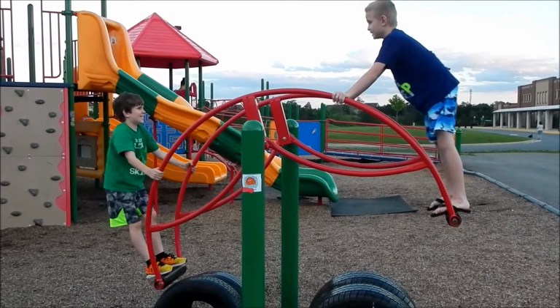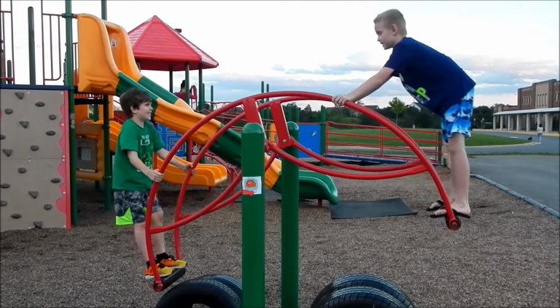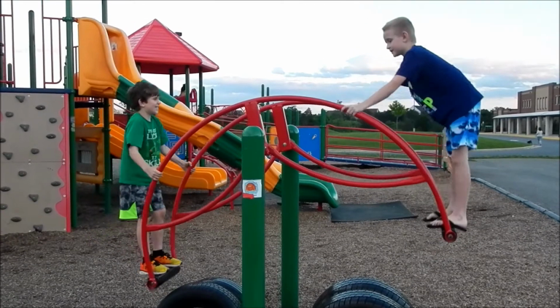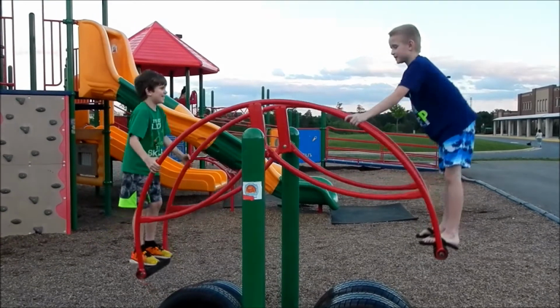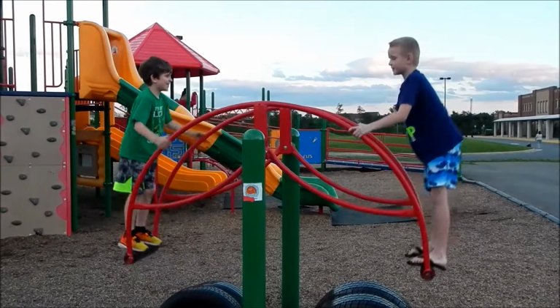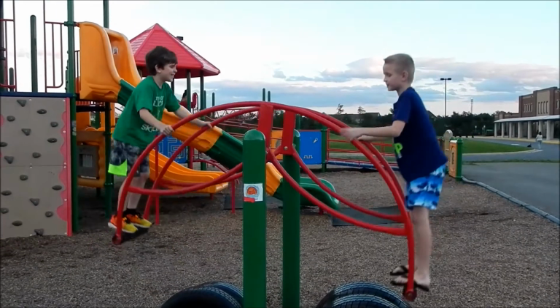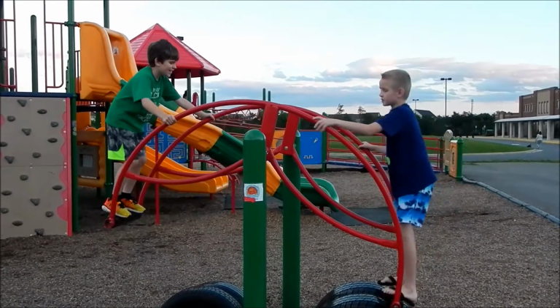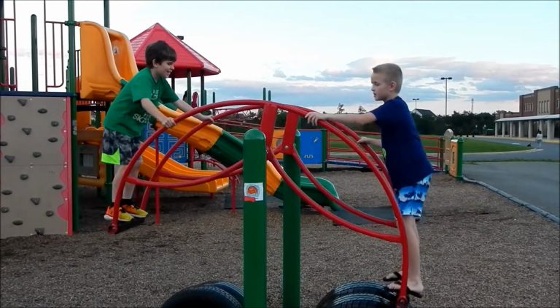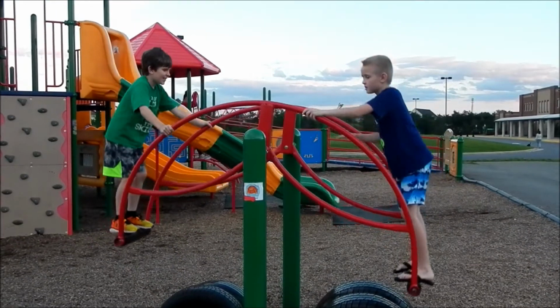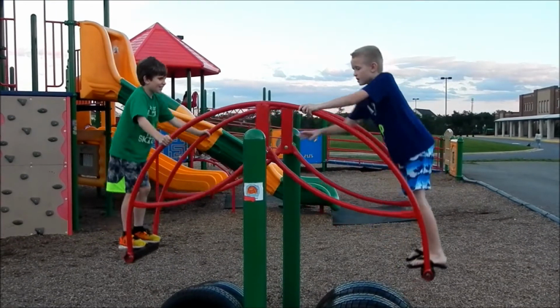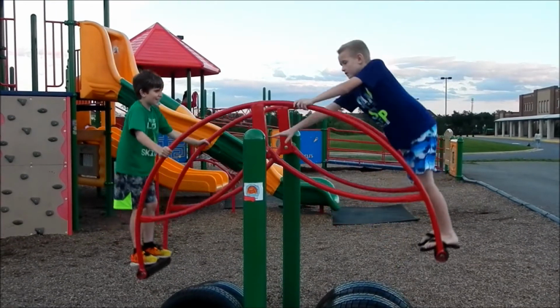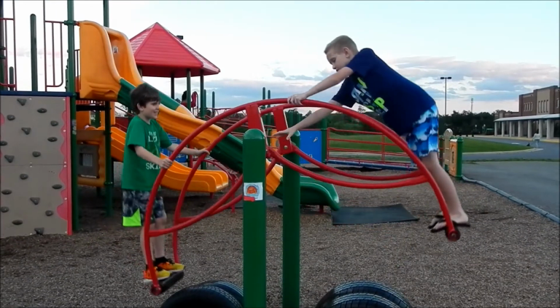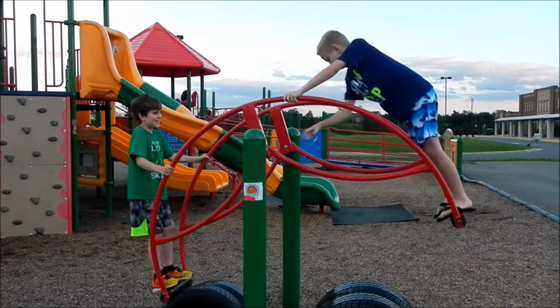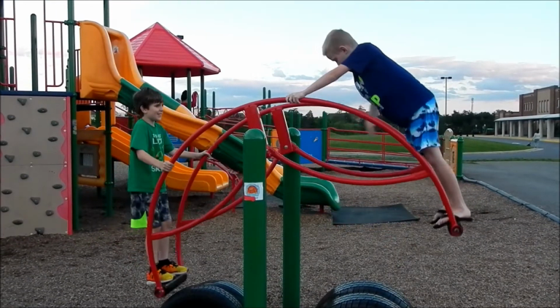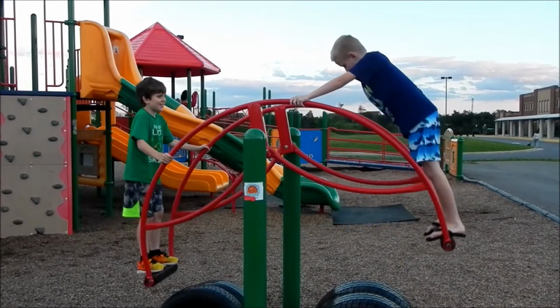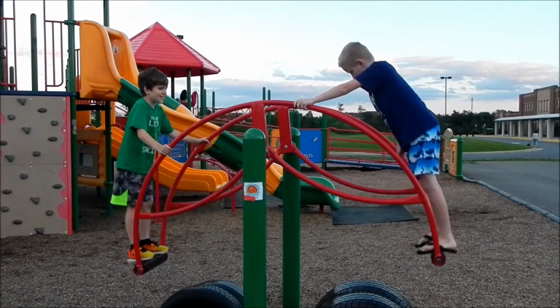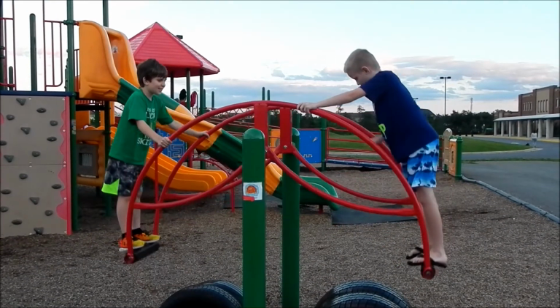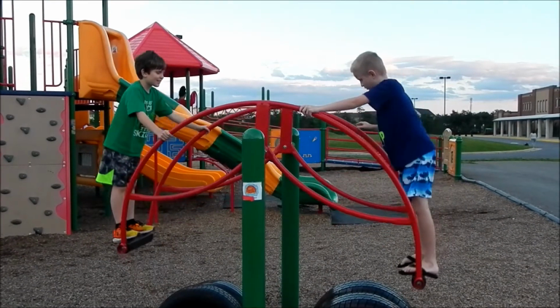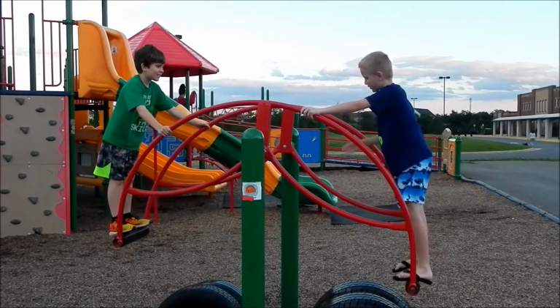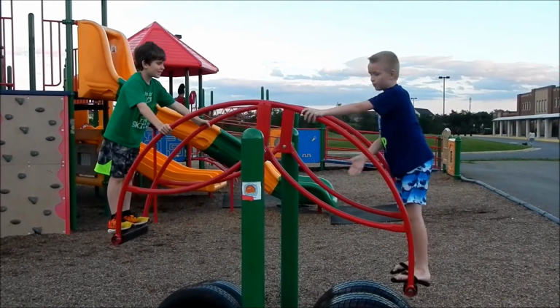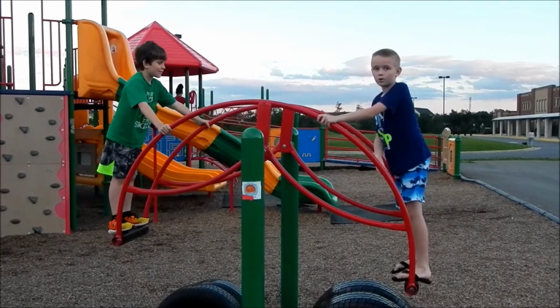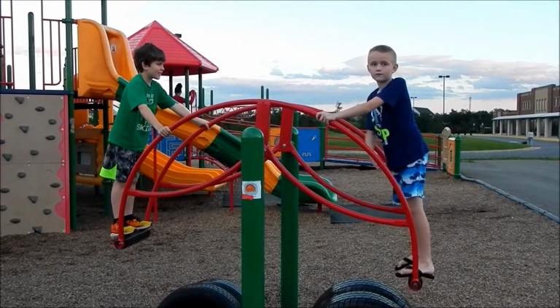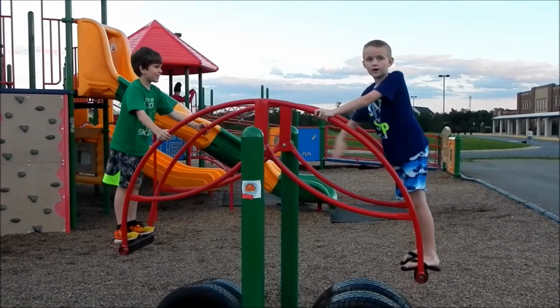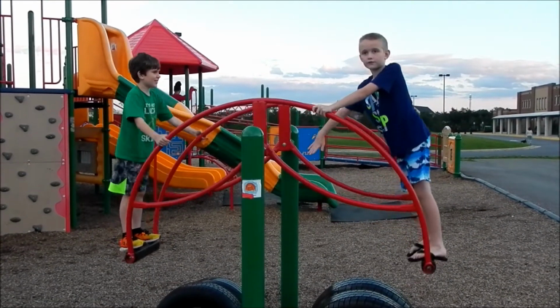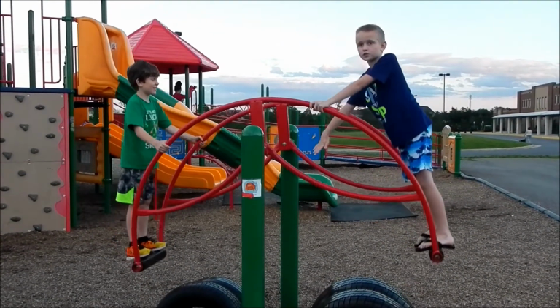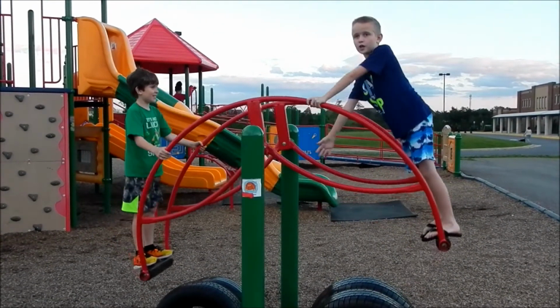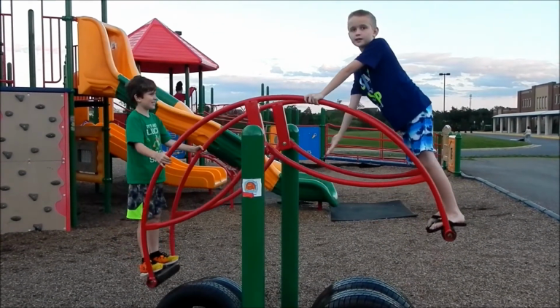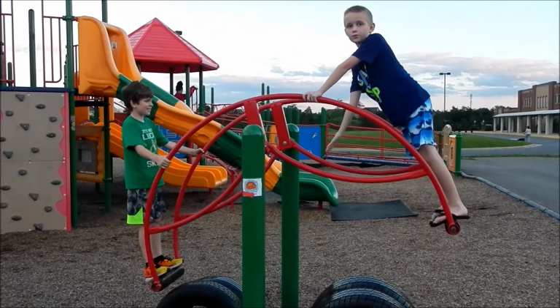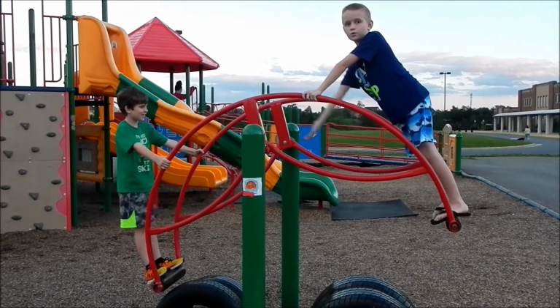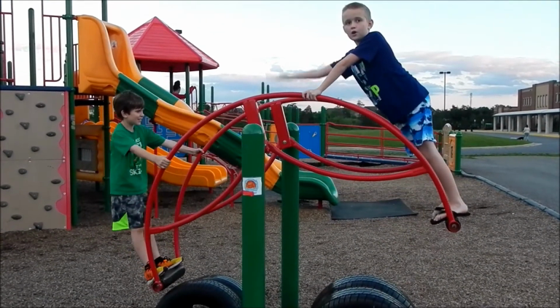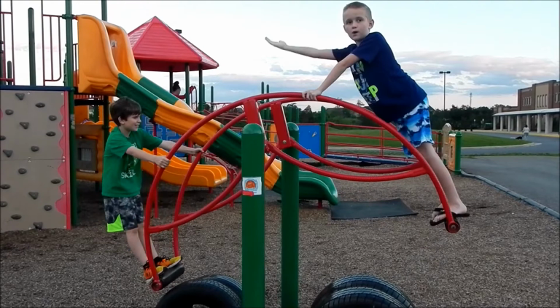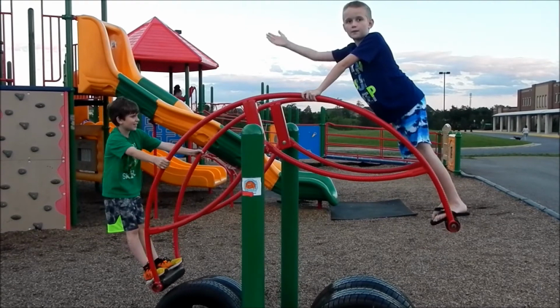And the key is: the farther you are, the more the other side will go up.